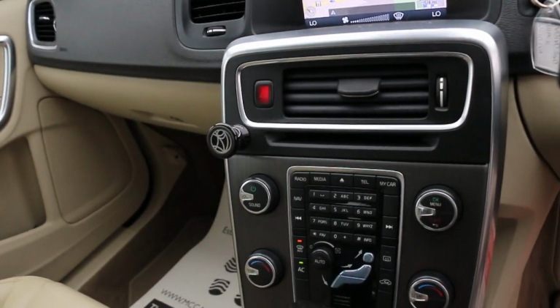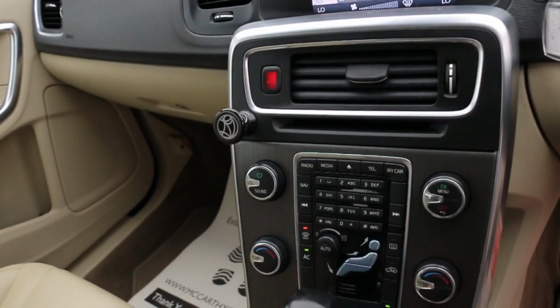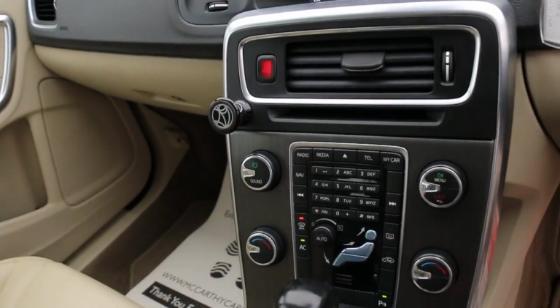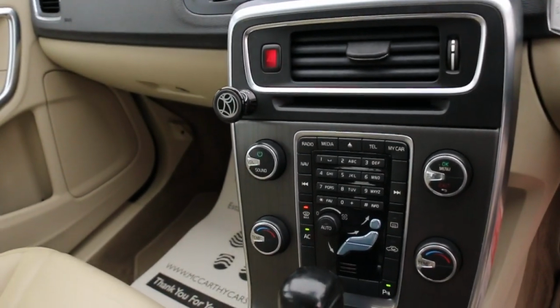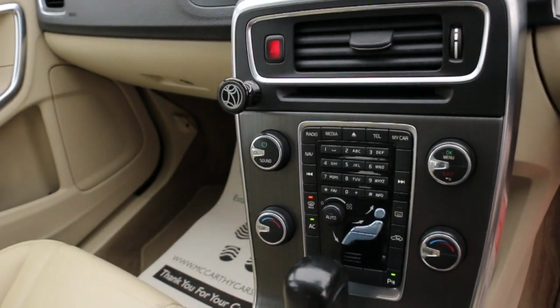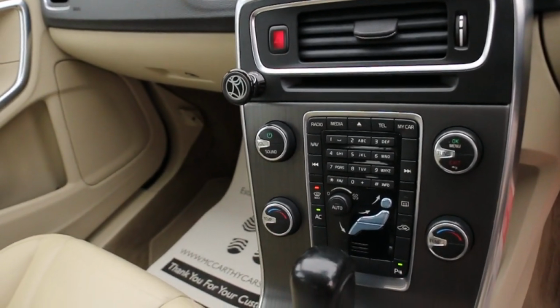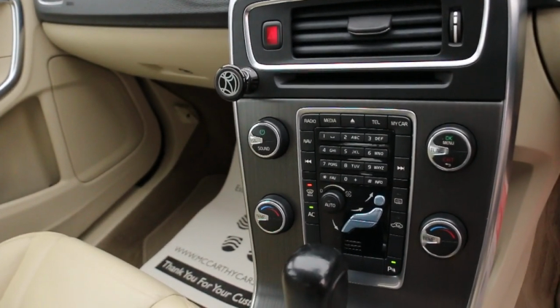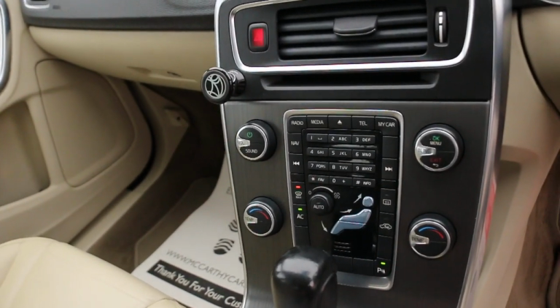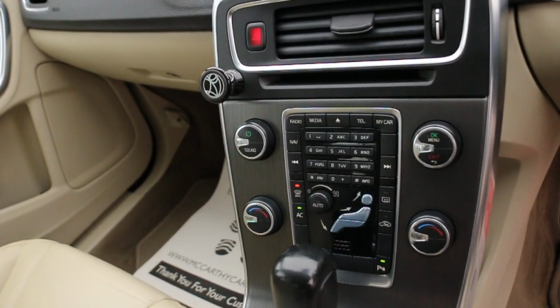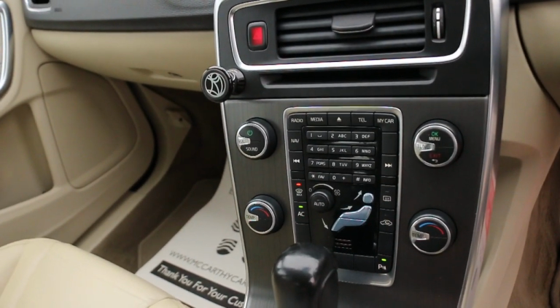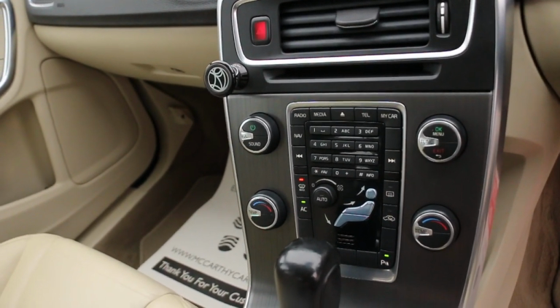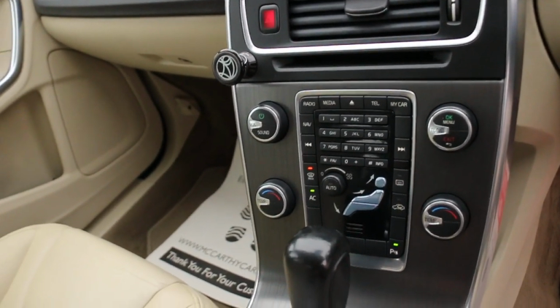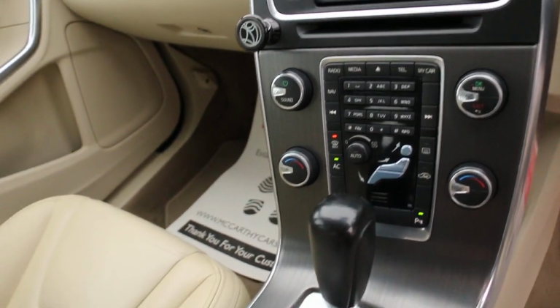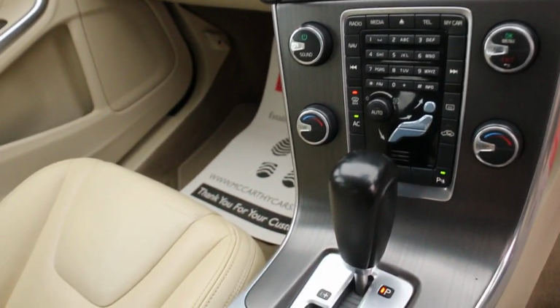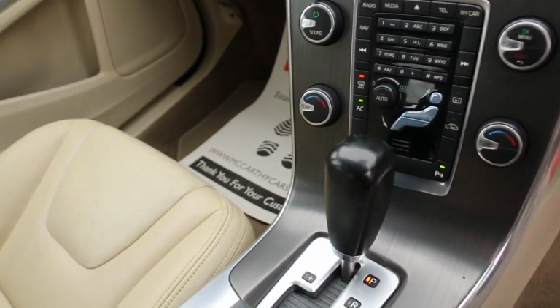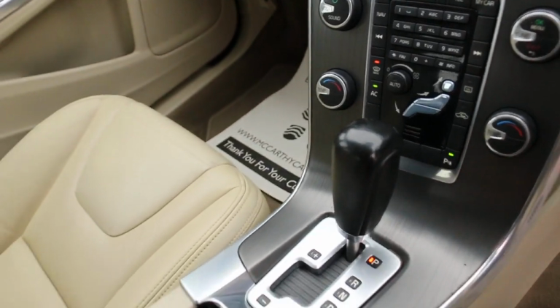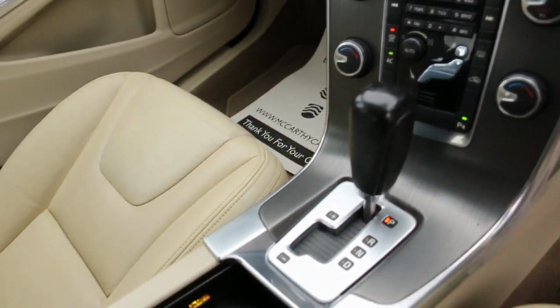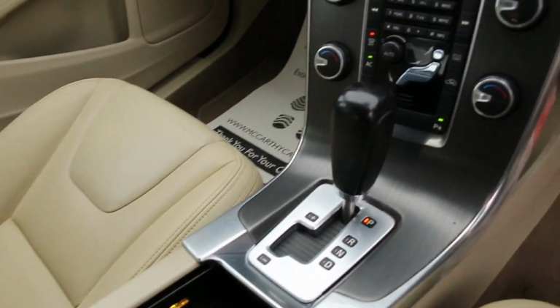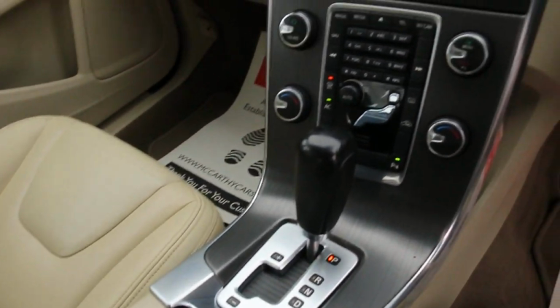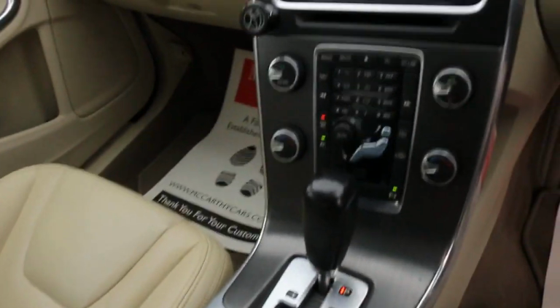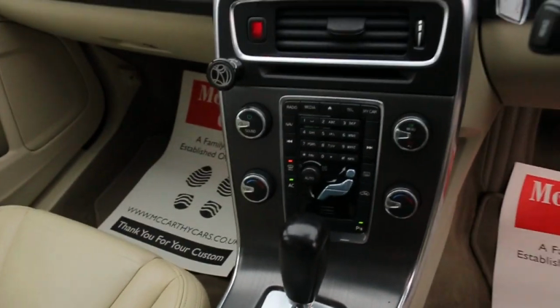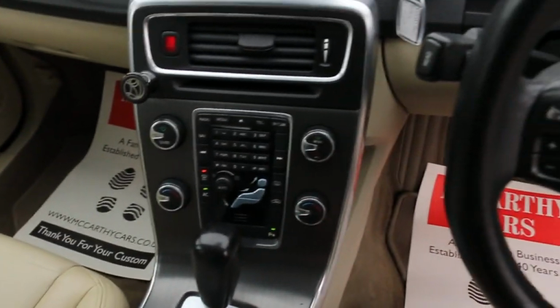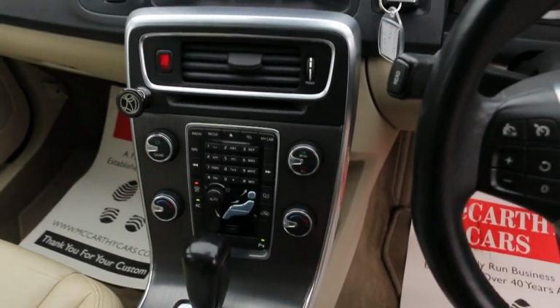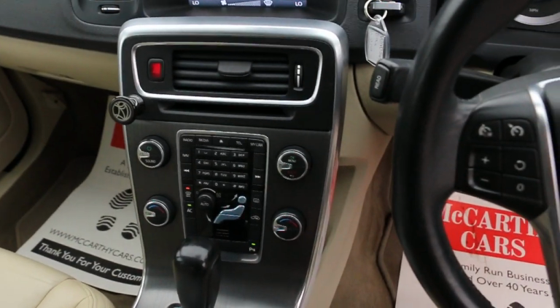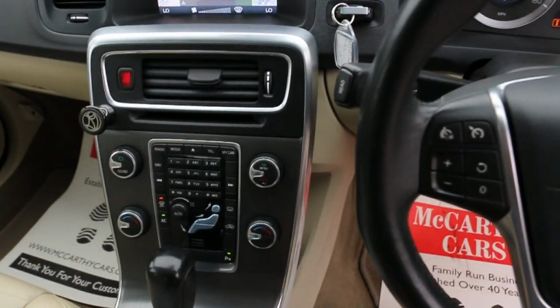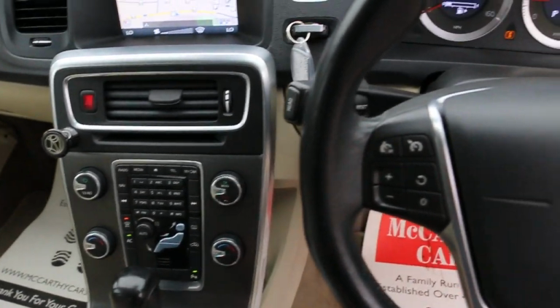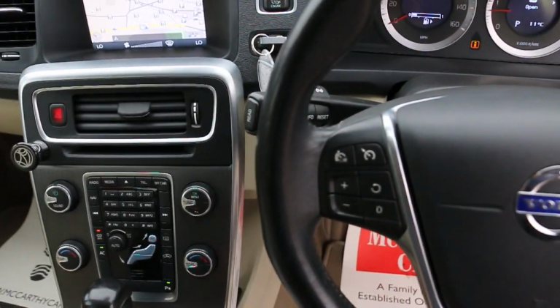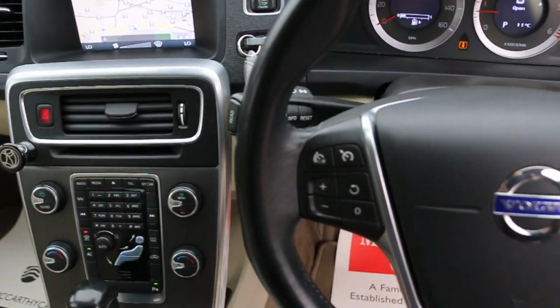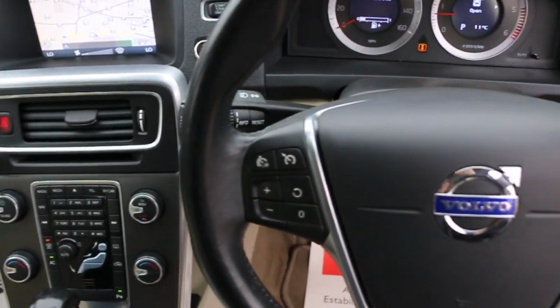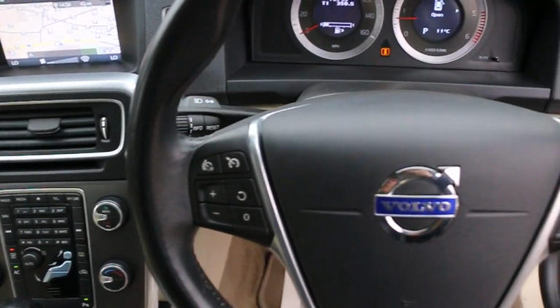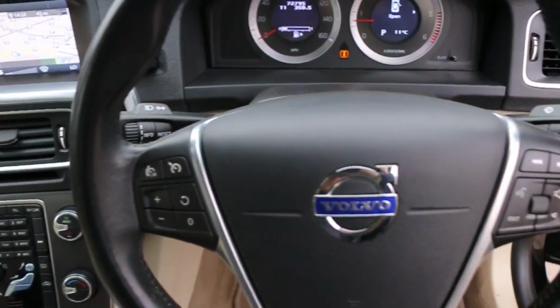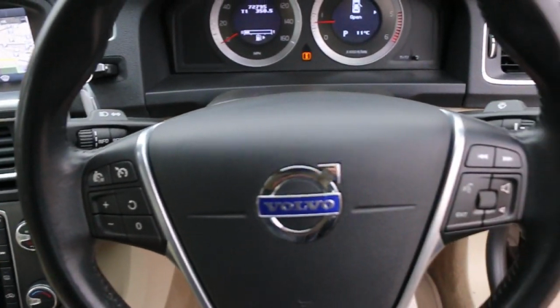Additional features include two-zone air conditioning, automatic transmission, a multi-function steering wheel, cruise control, and a speed limiter.